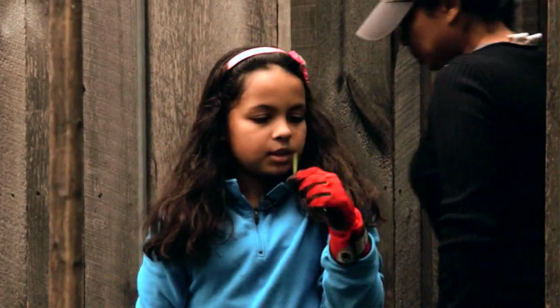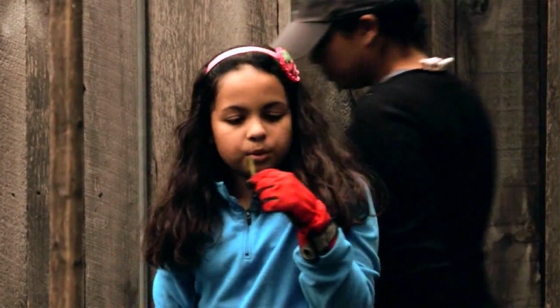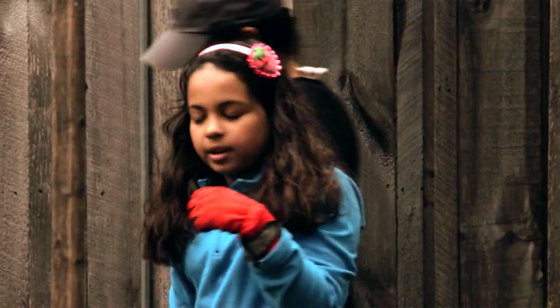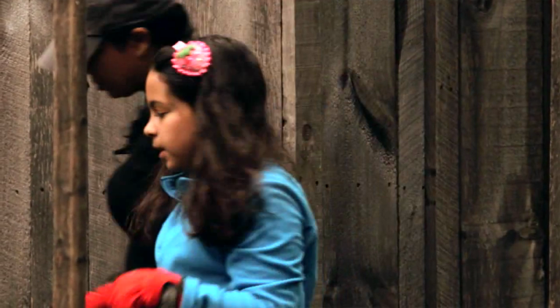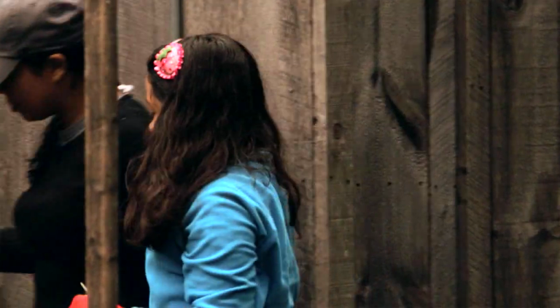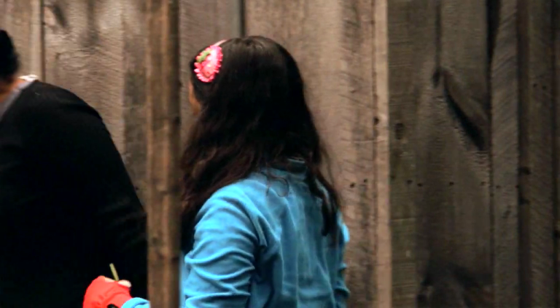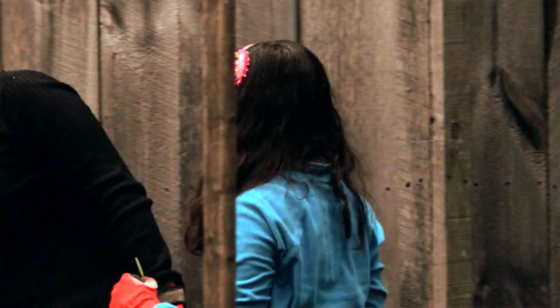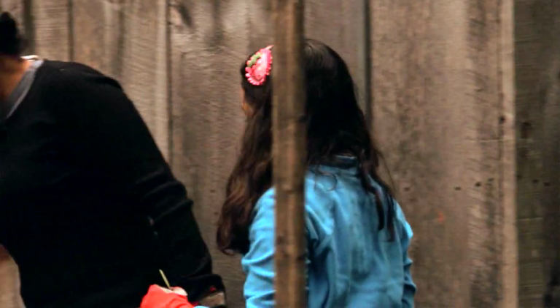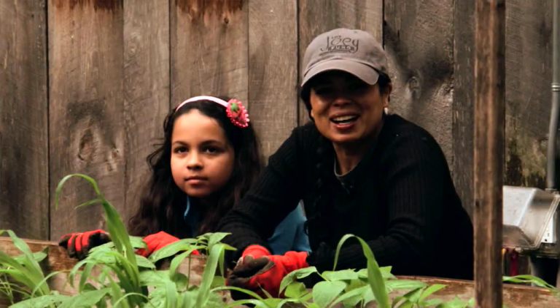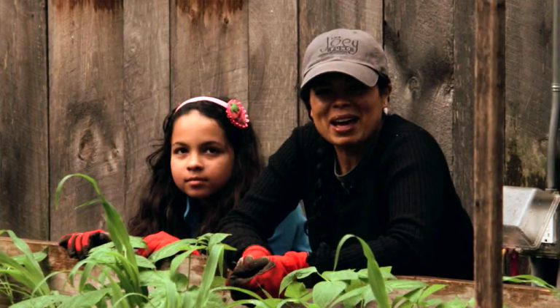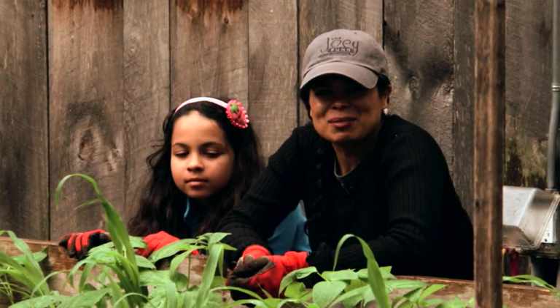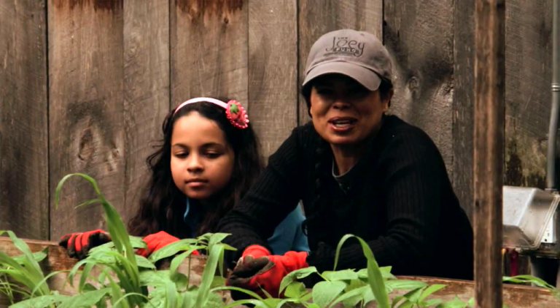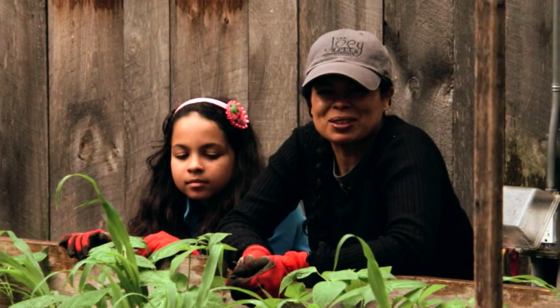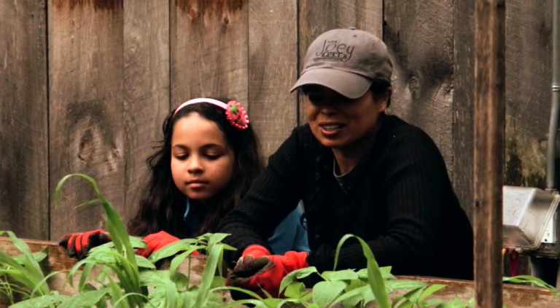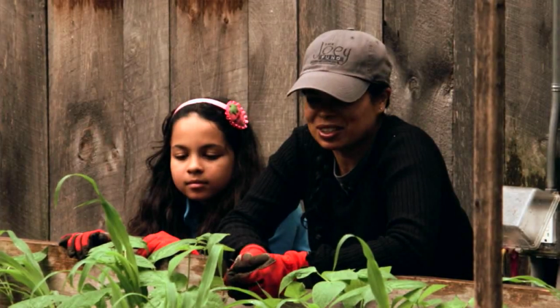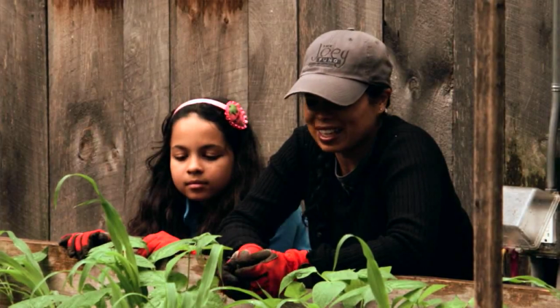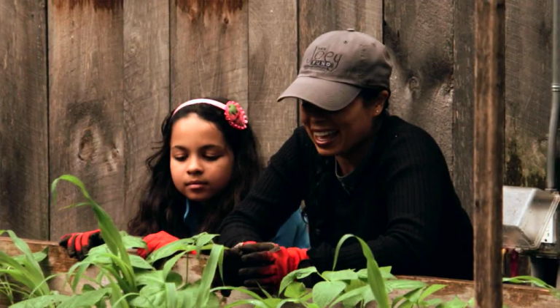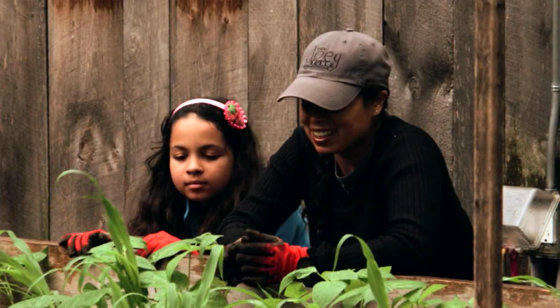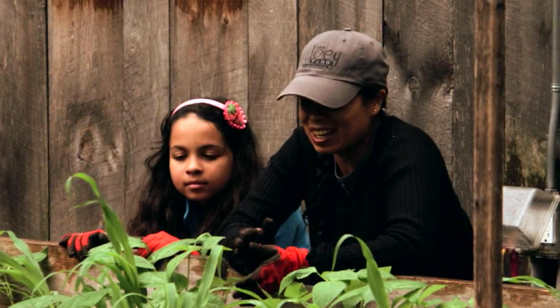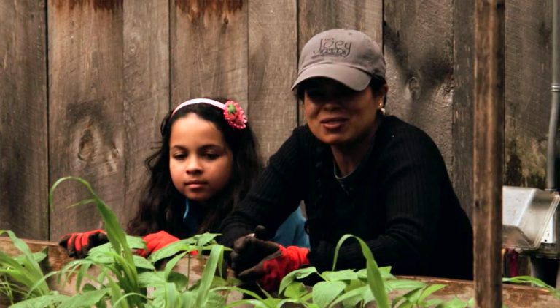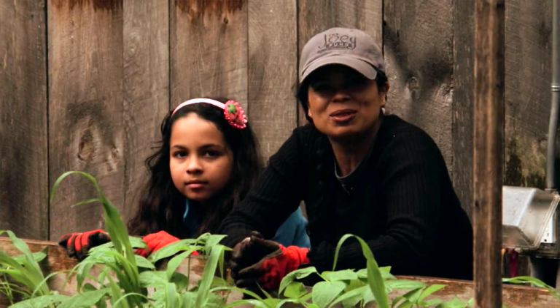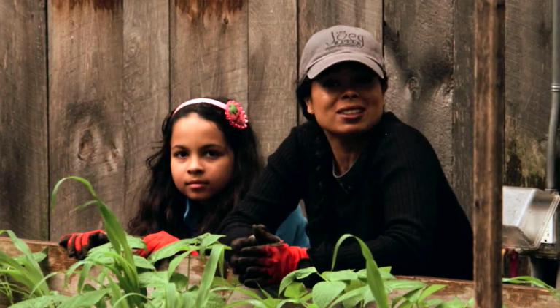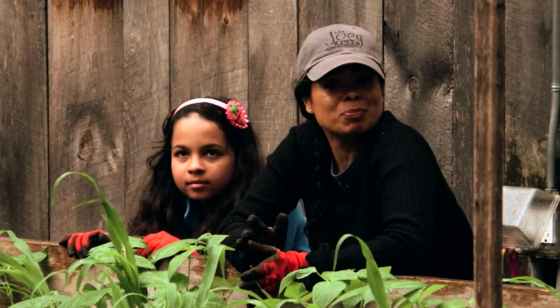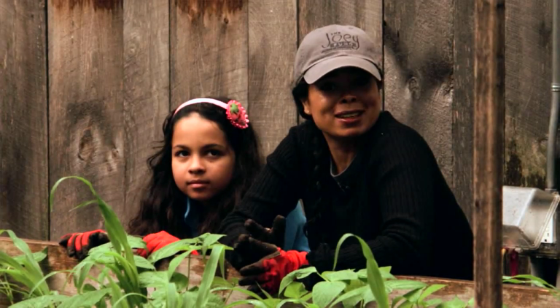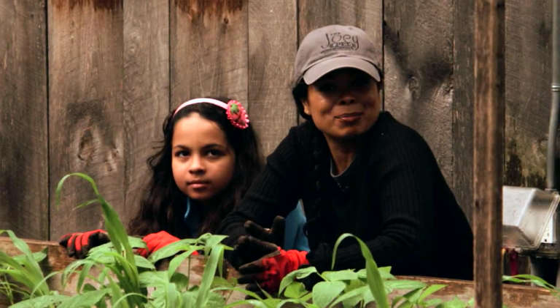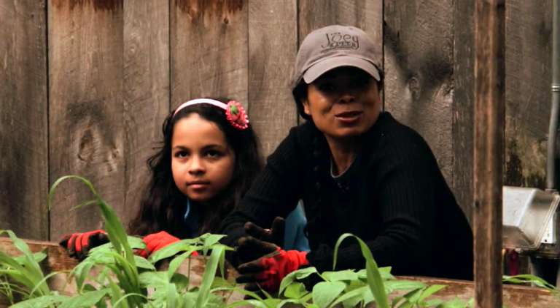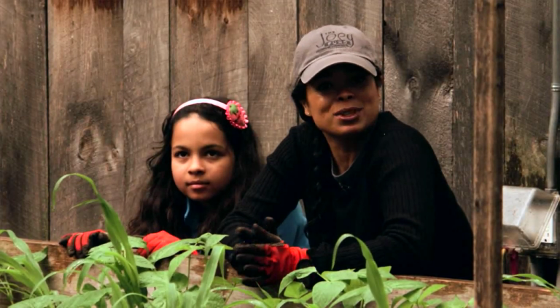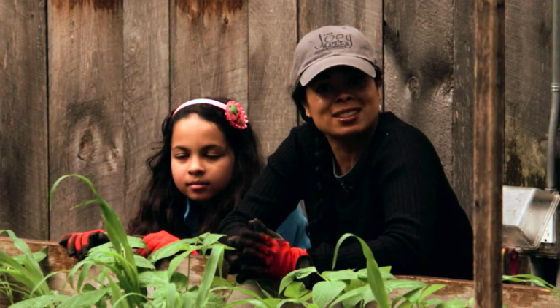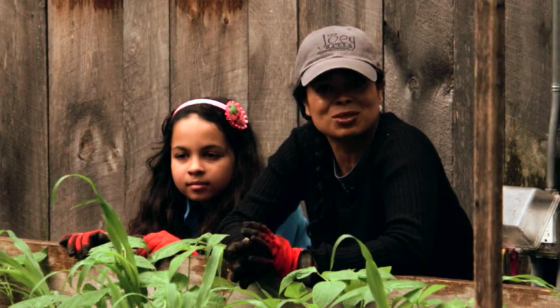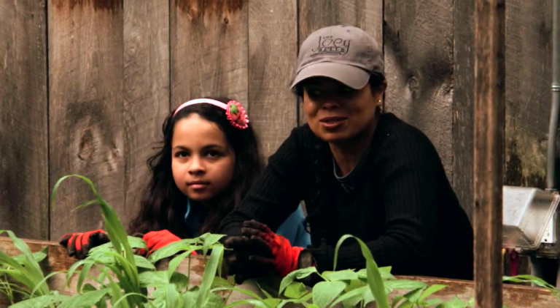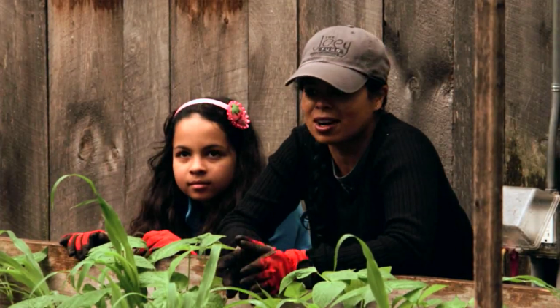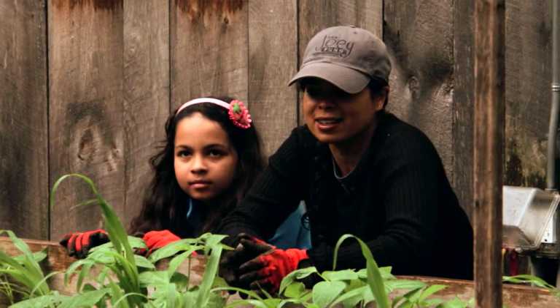It's a cool looking weed. Hi, I'm Patty Moreno, the garden girl, and I'm giving you a little update on my three sisters garden.